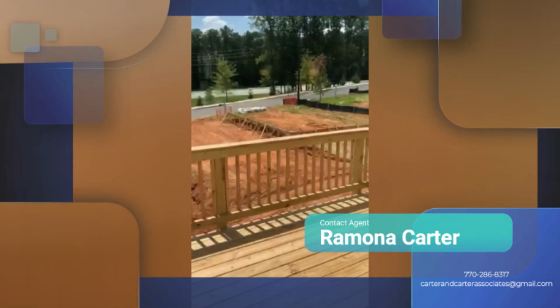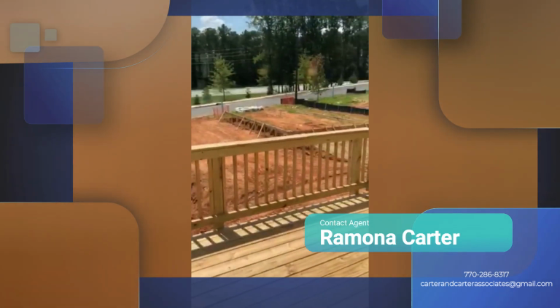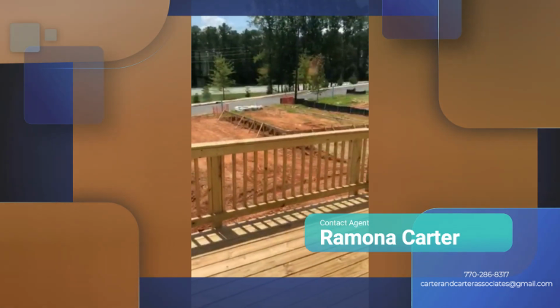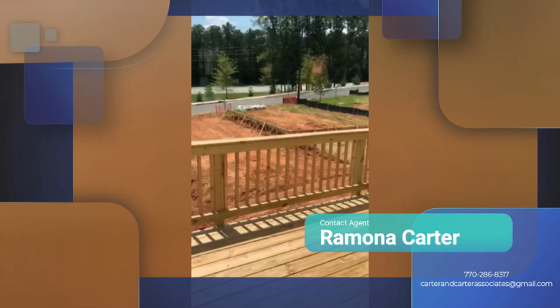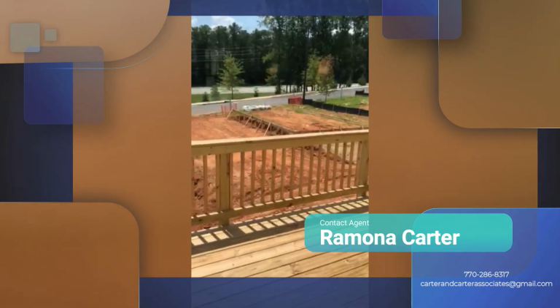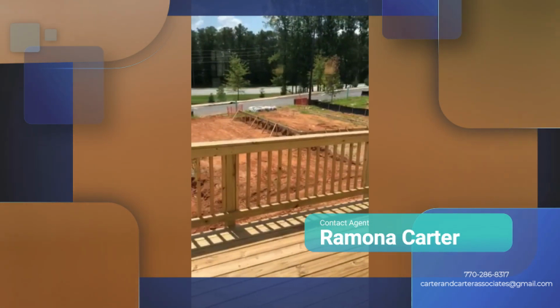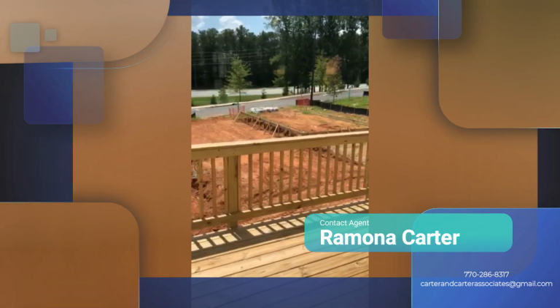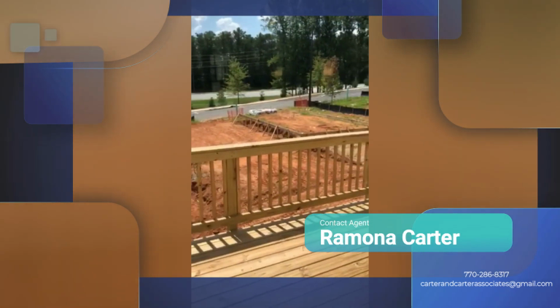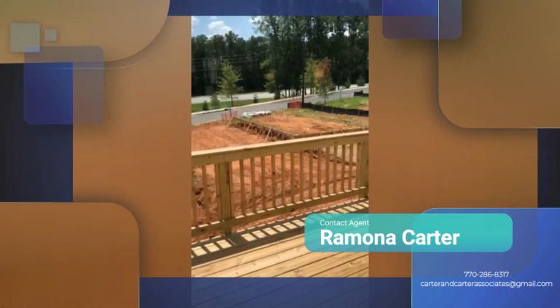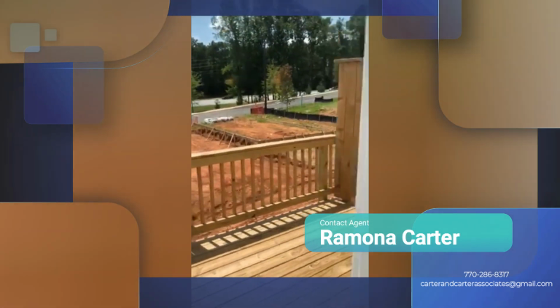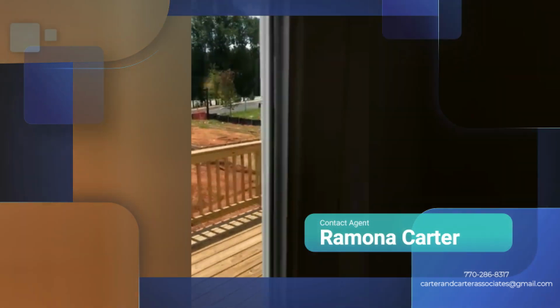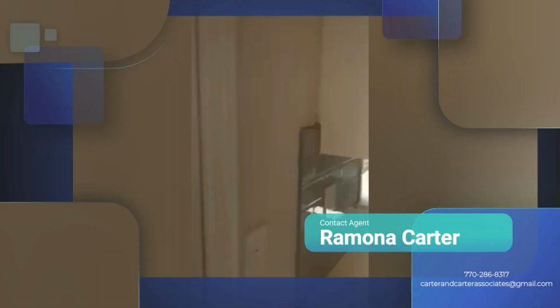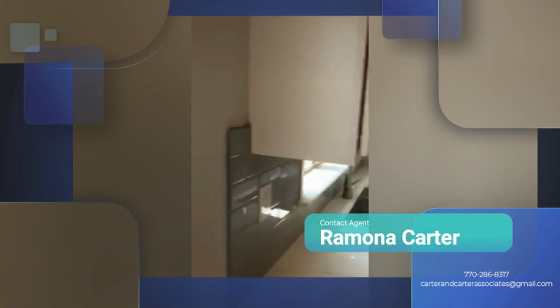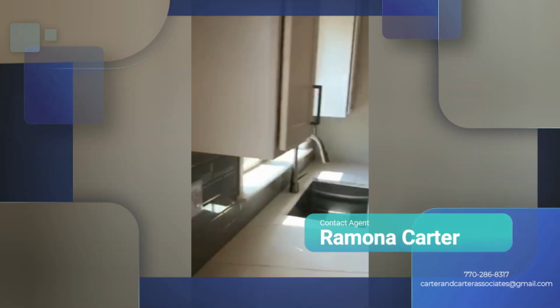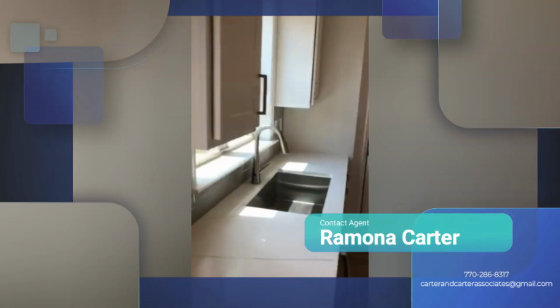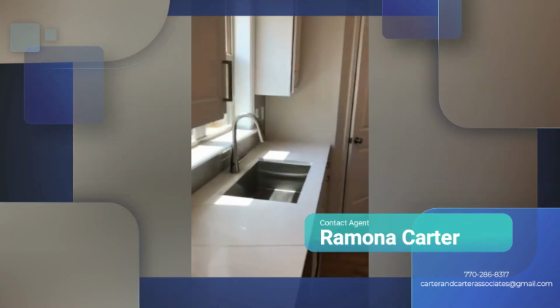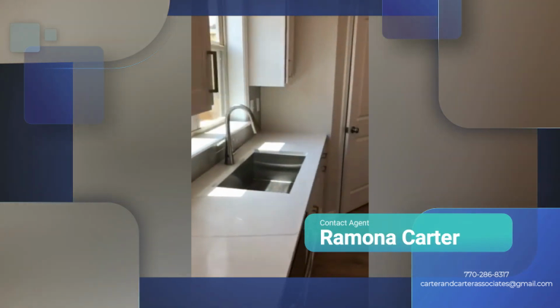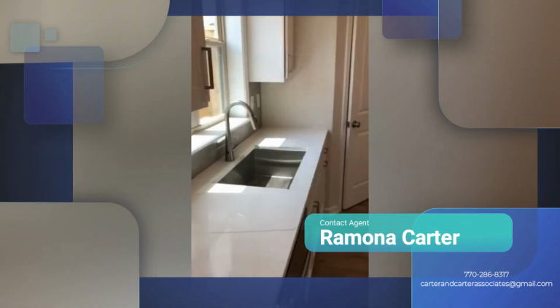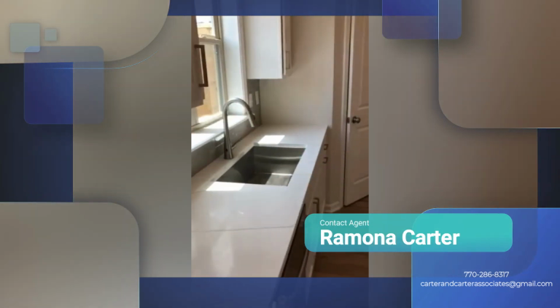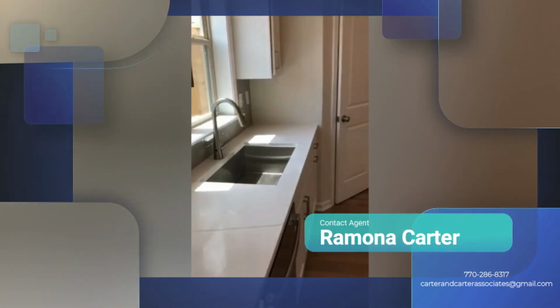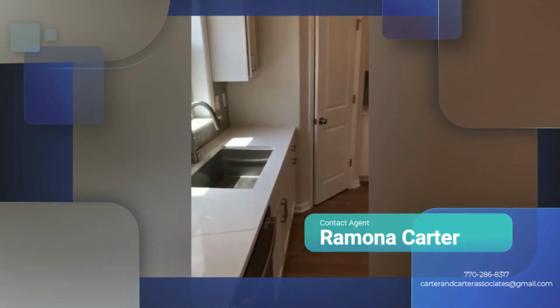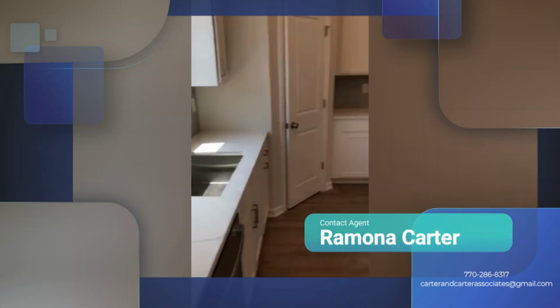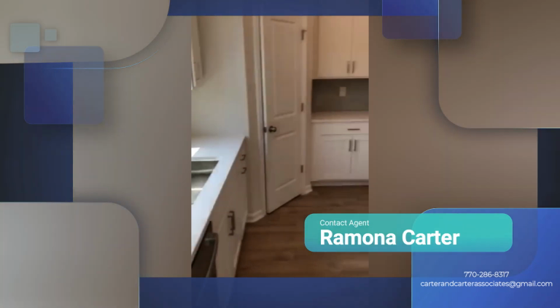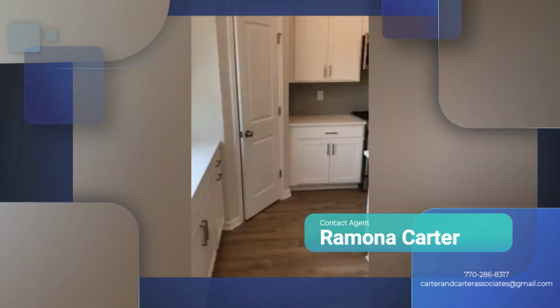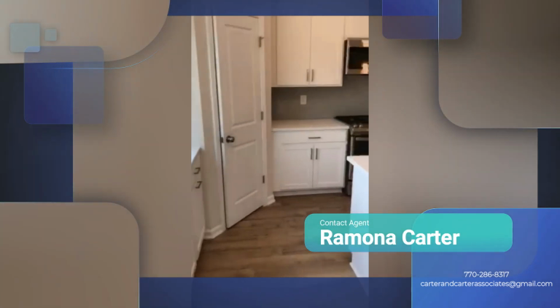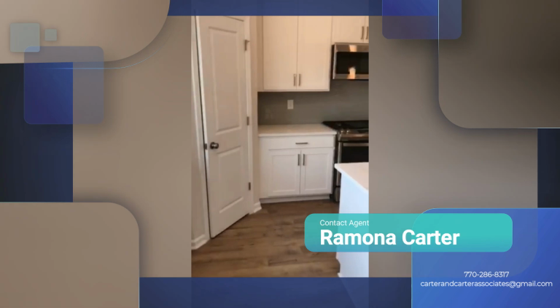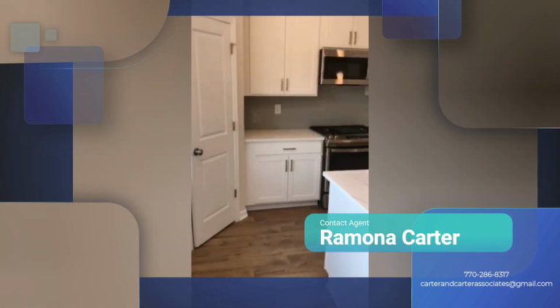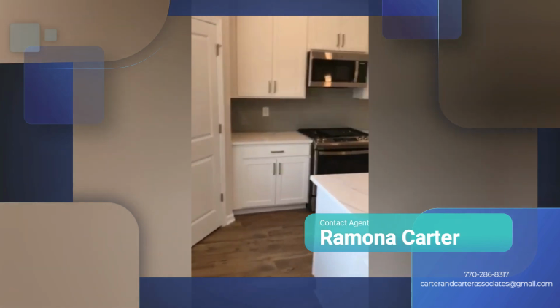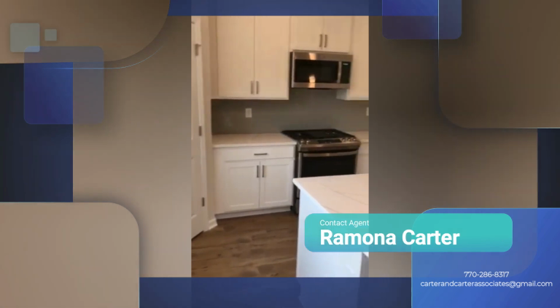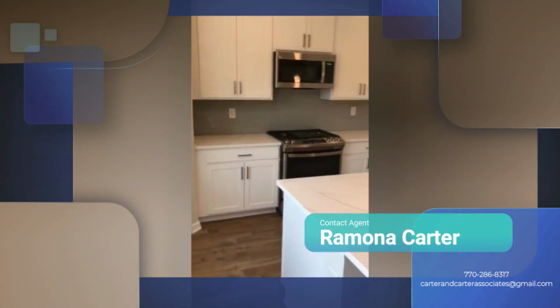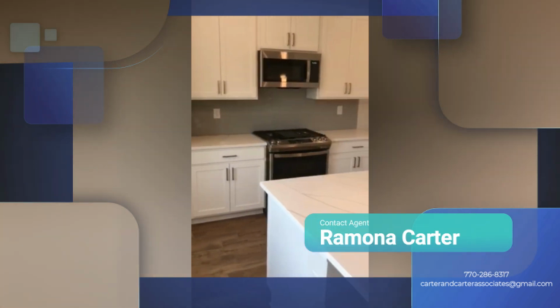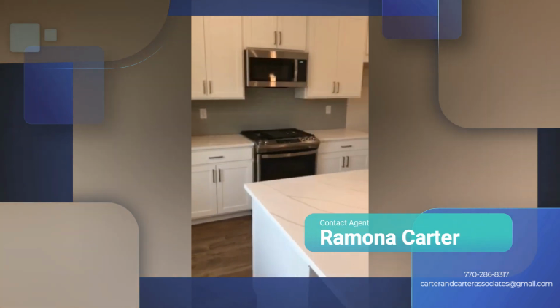This is the deck, and we are on the second floor.